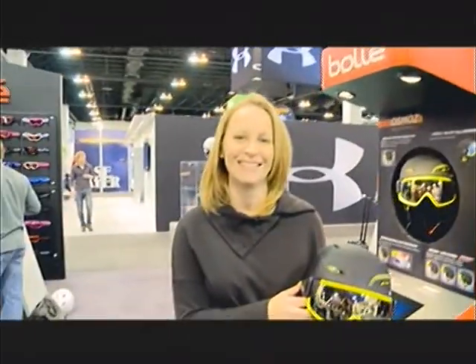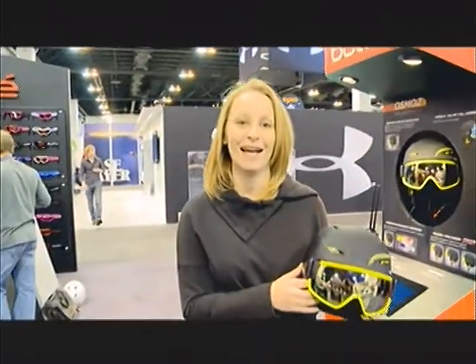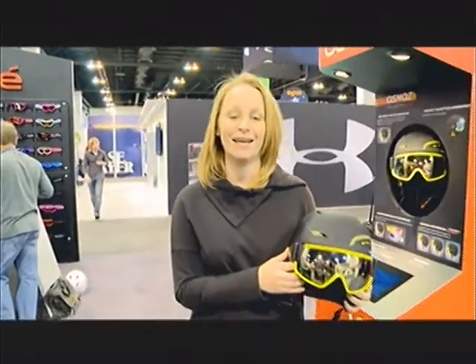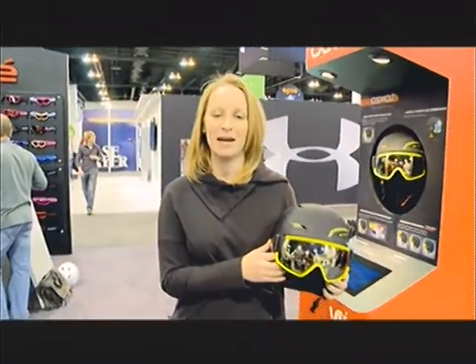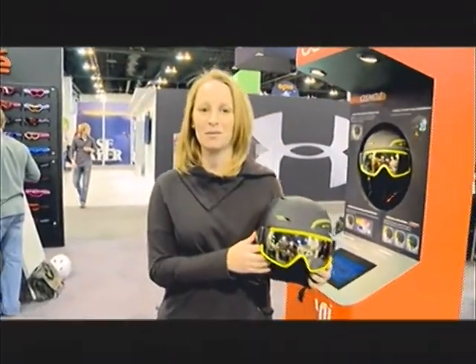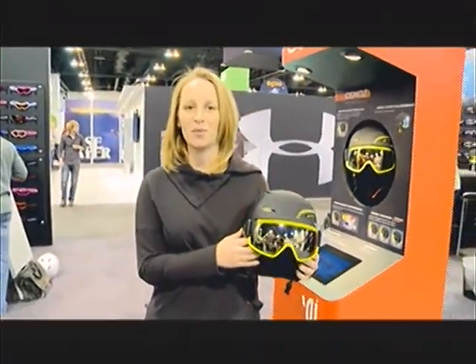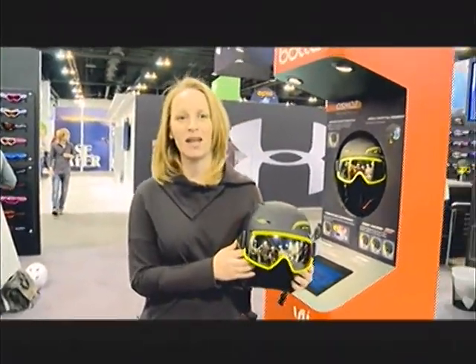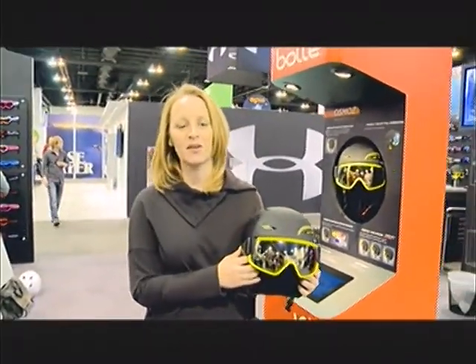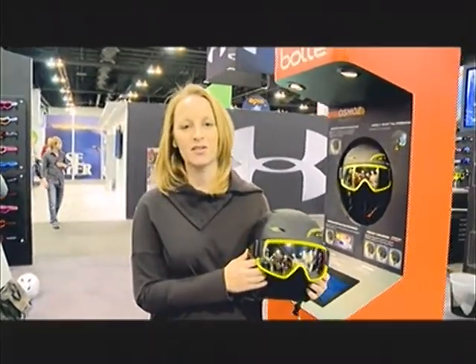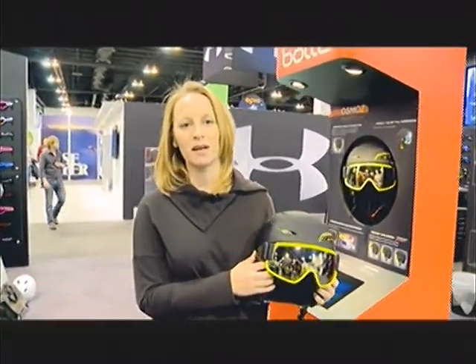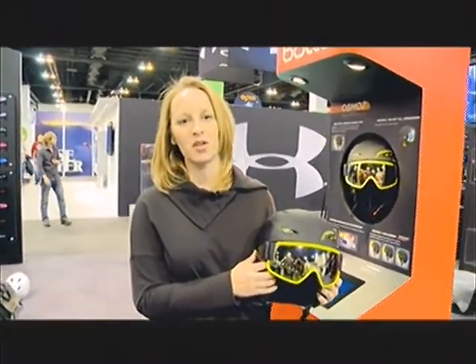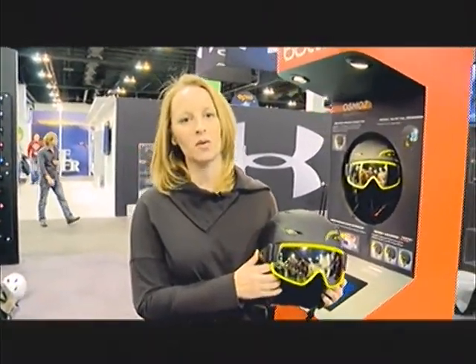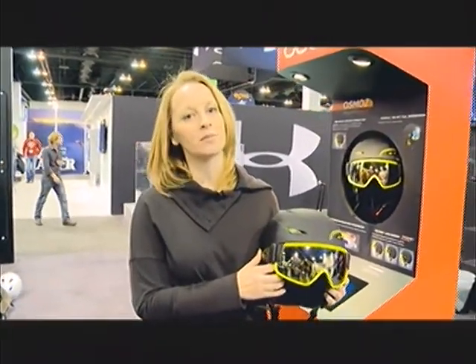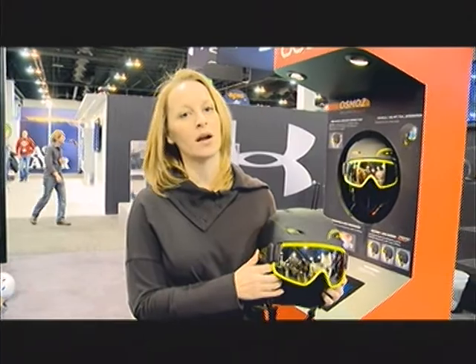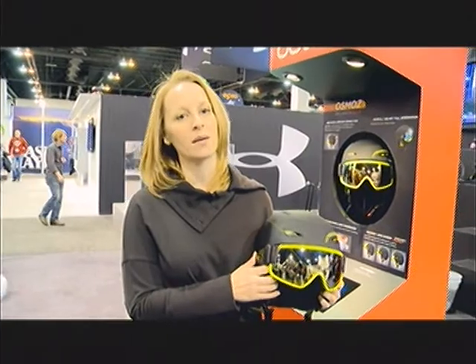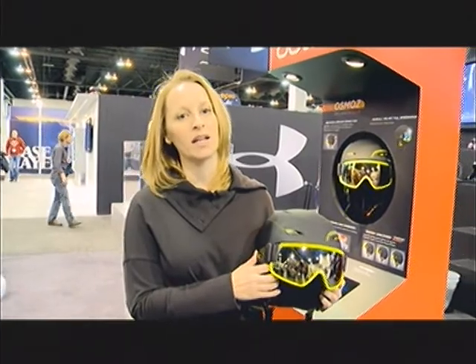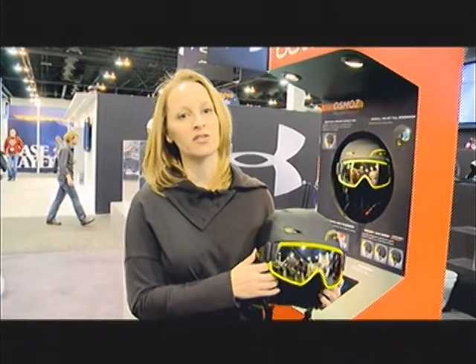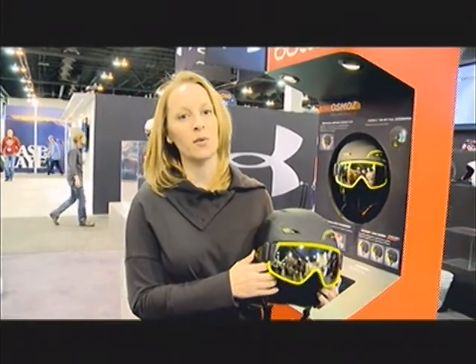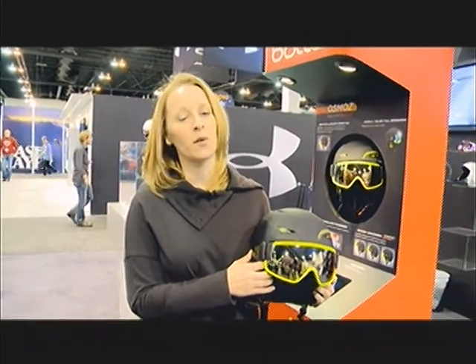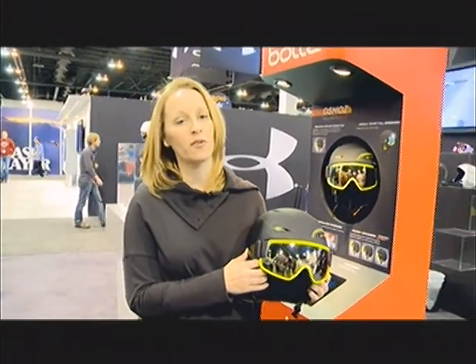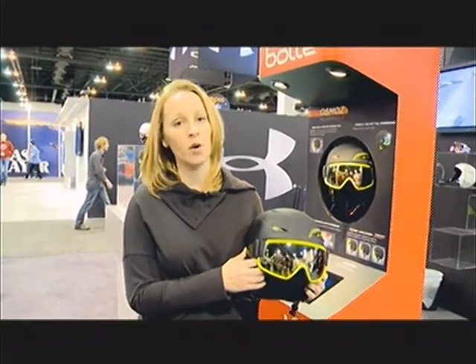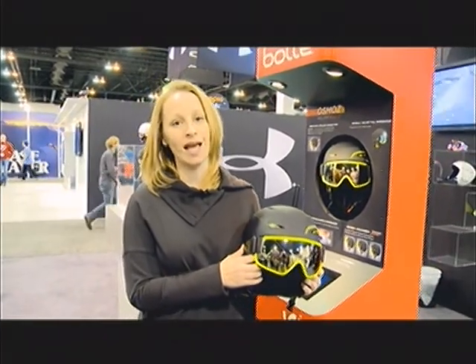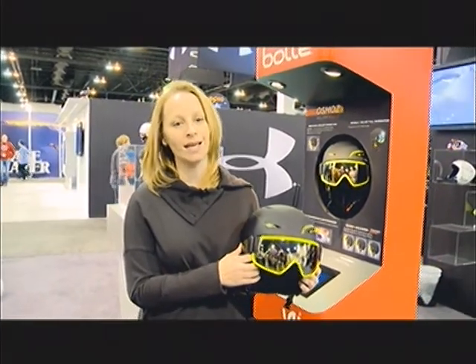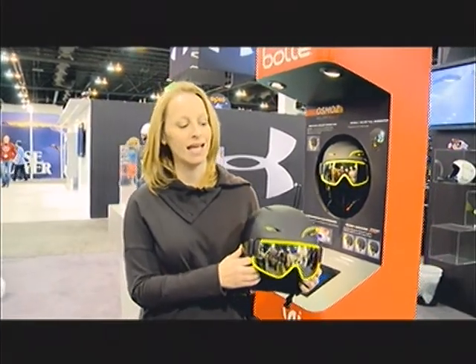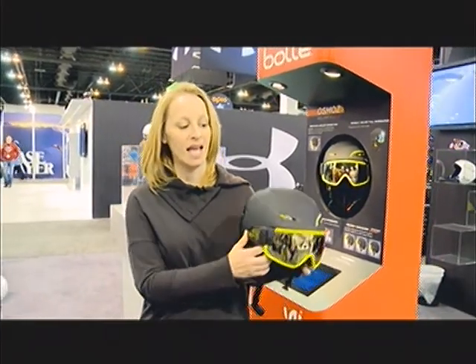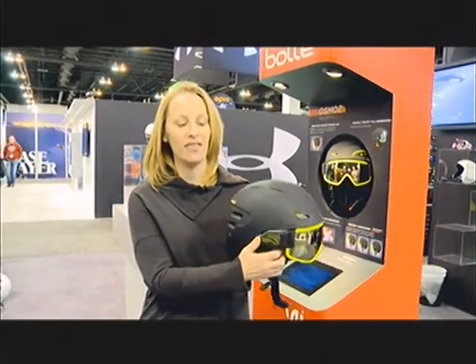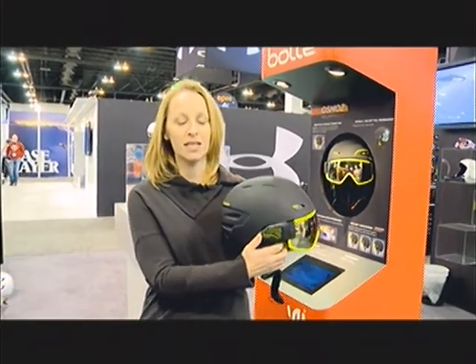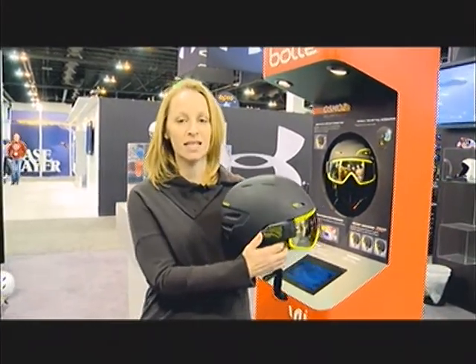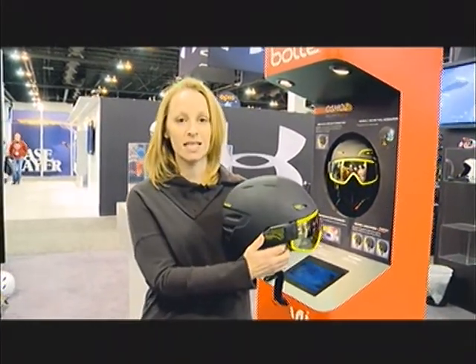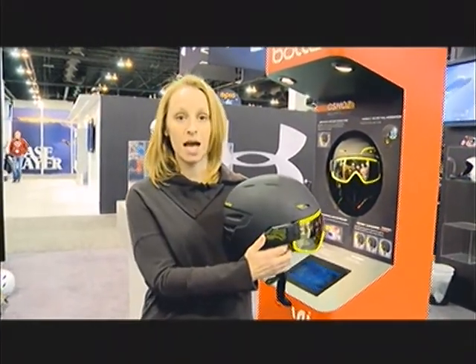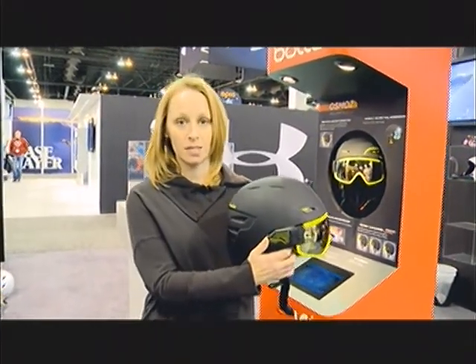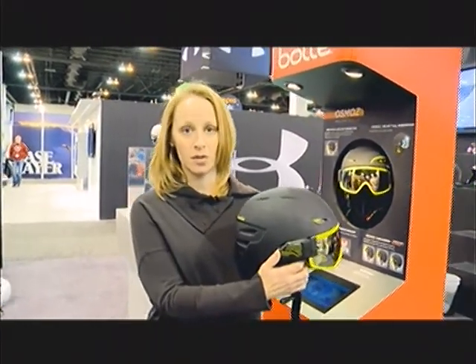My name is Marty Hatridge and I'm the U.S. Marketing Manager for Bollé, and this is the Osmos.